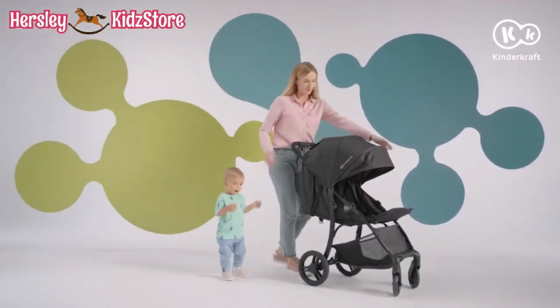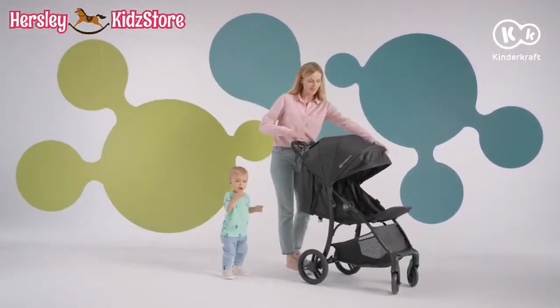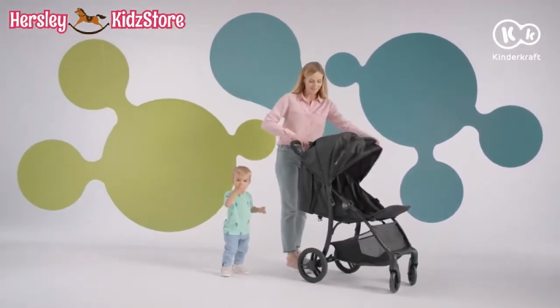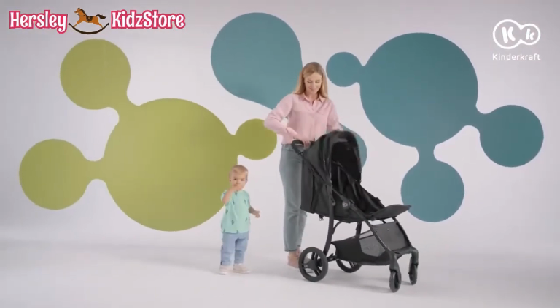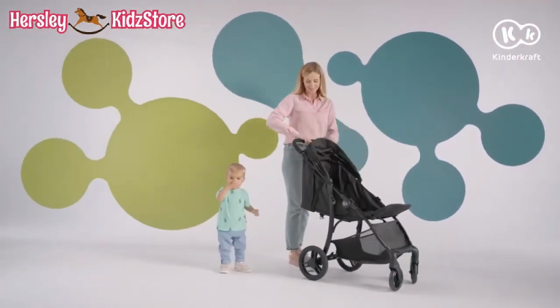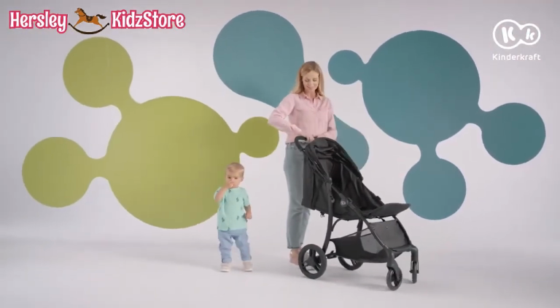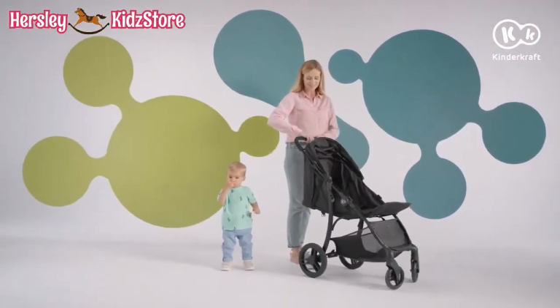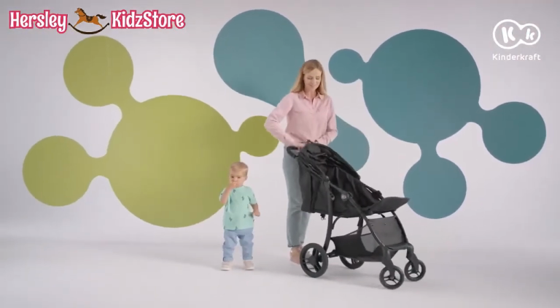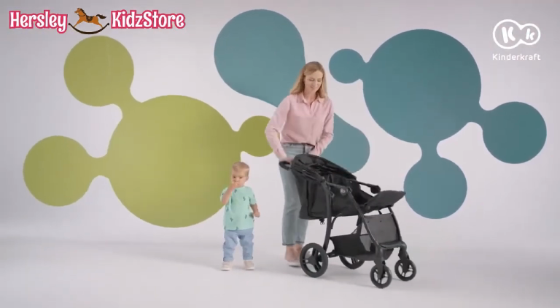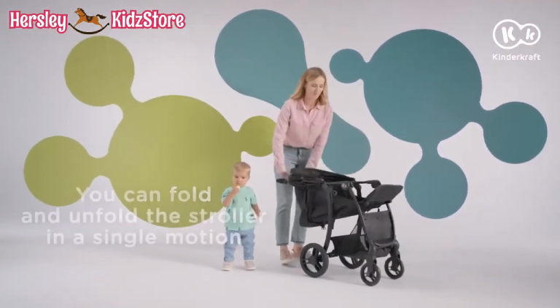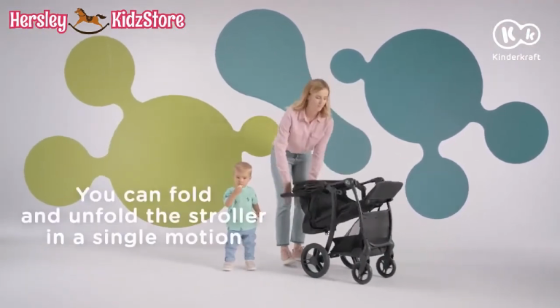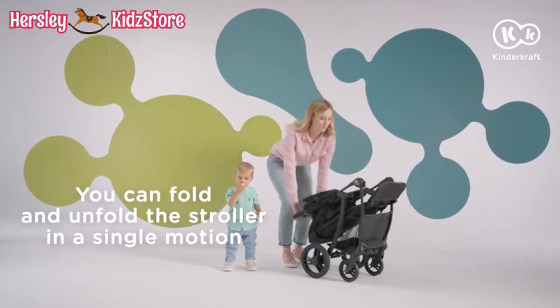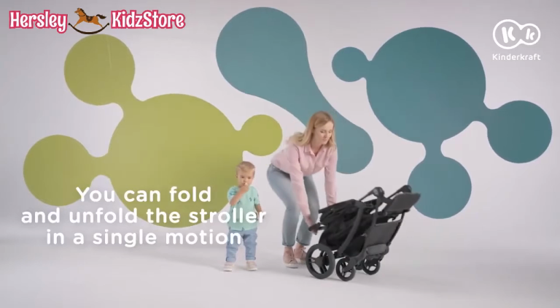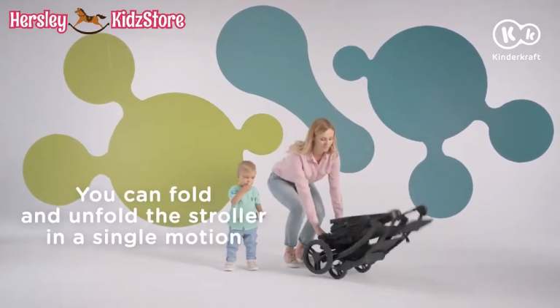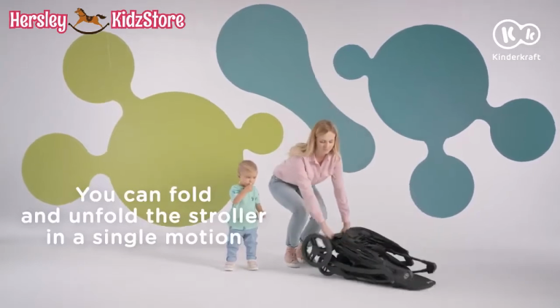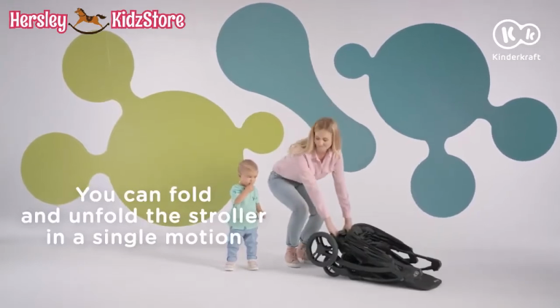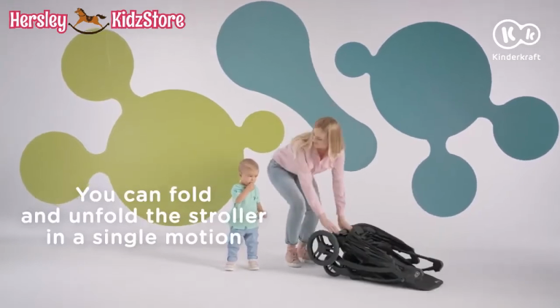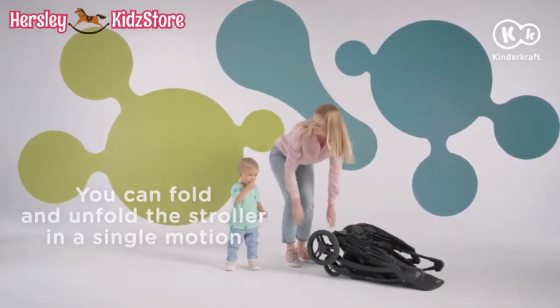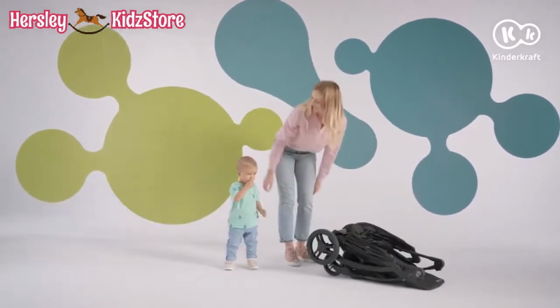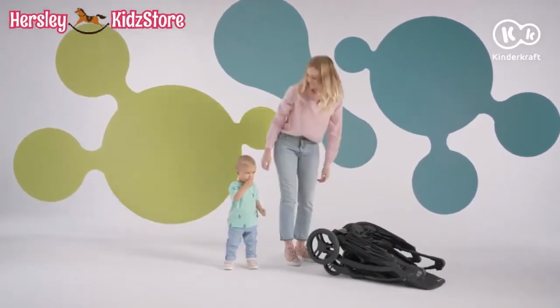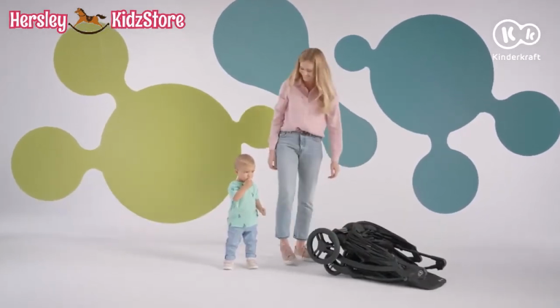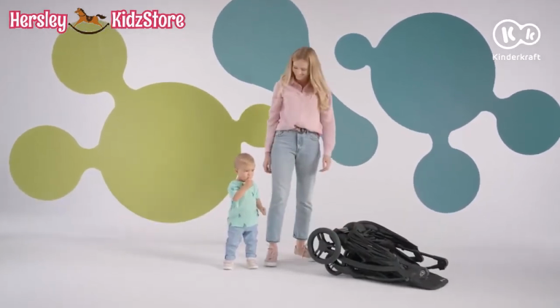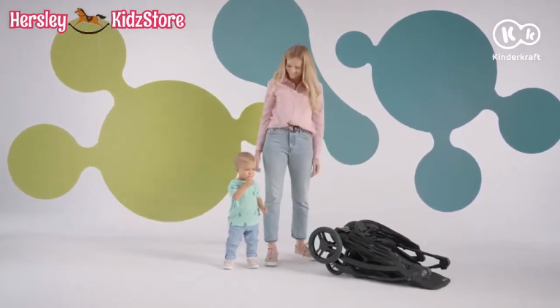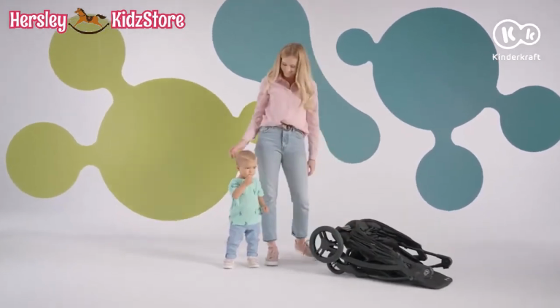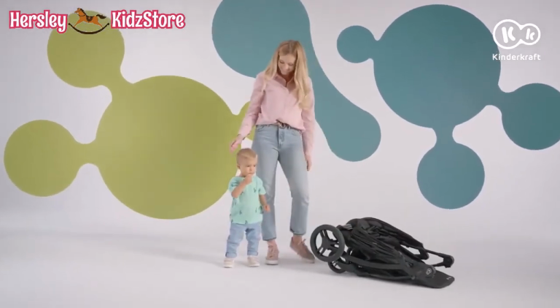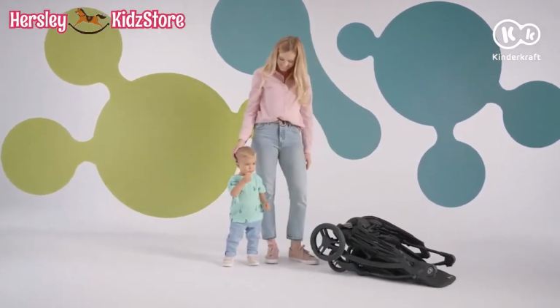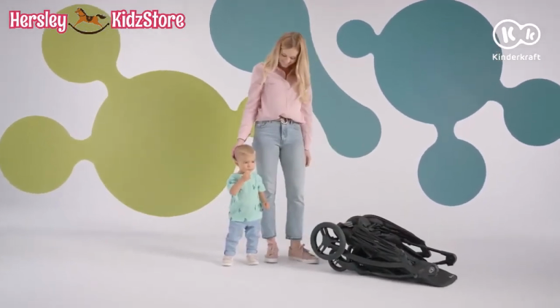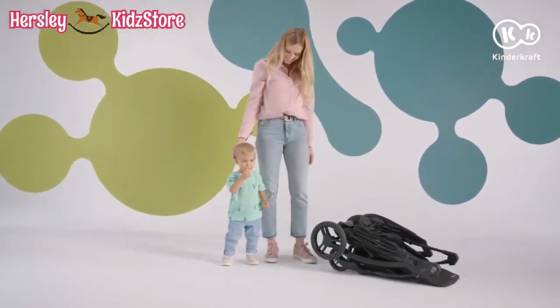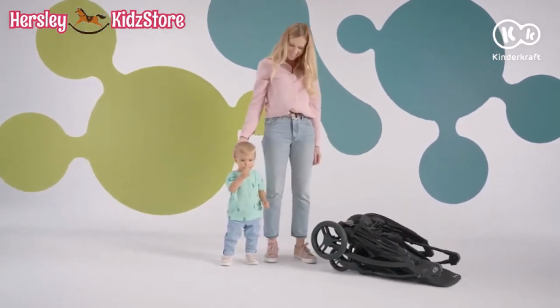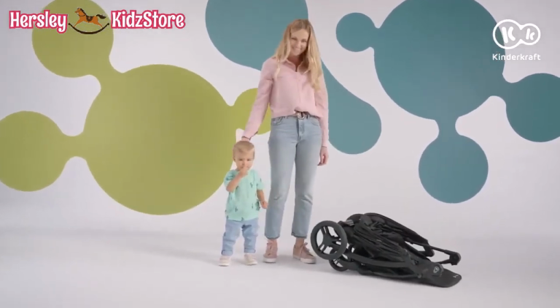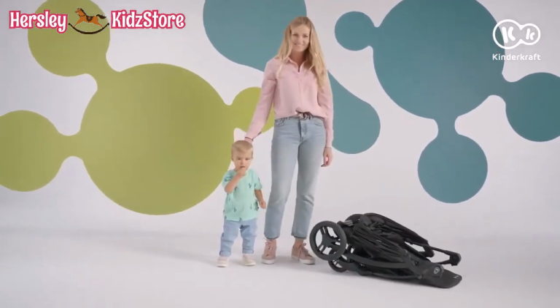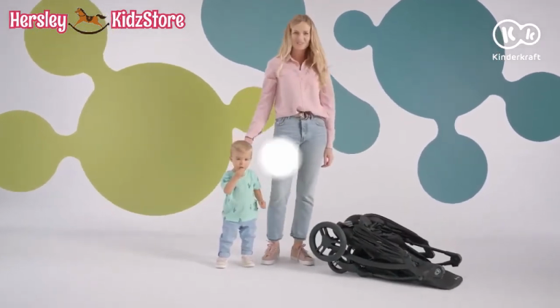And when it's time to go home, collapse the stroller in a single motion. Enjoy your walking trips with the Cruiser Stroller.